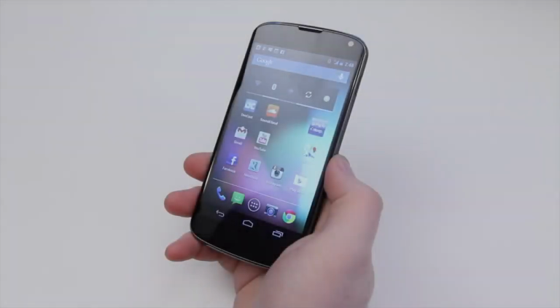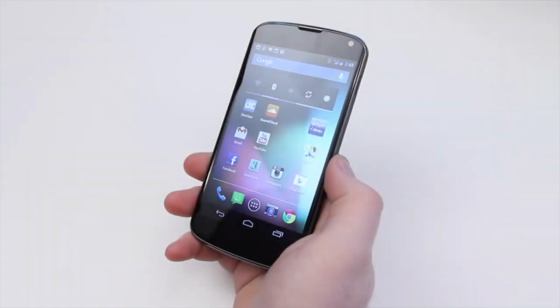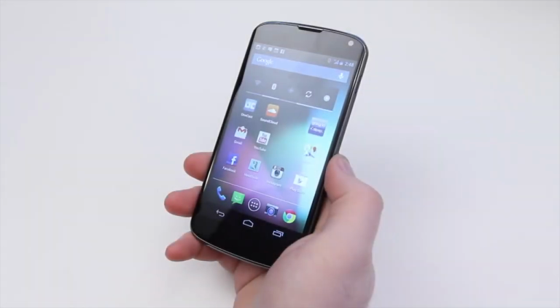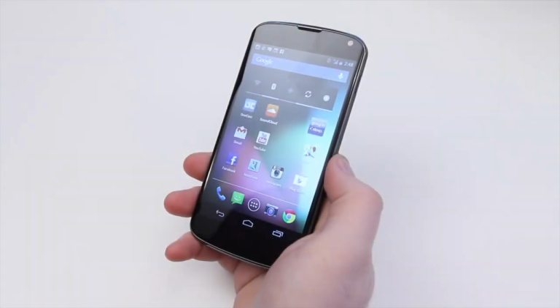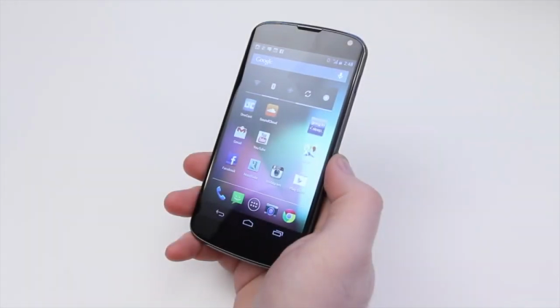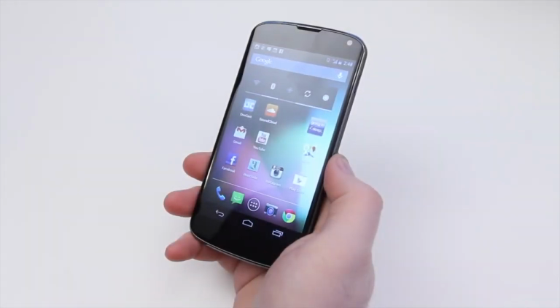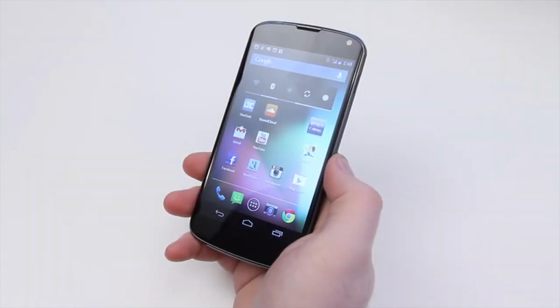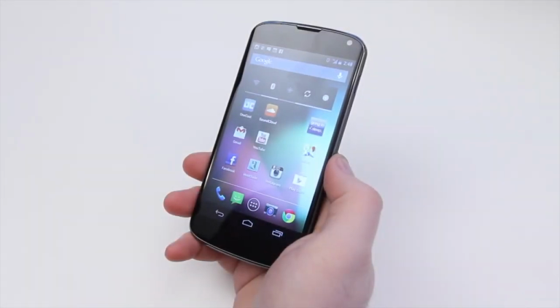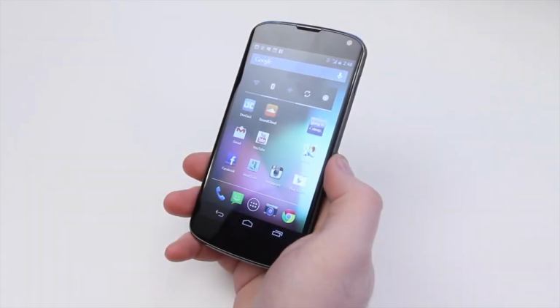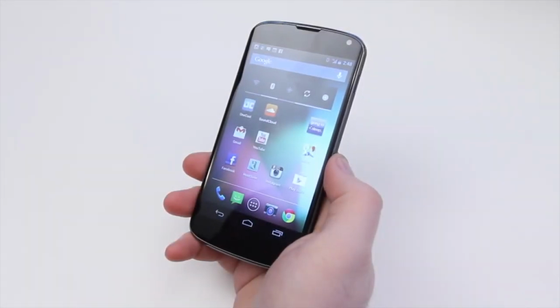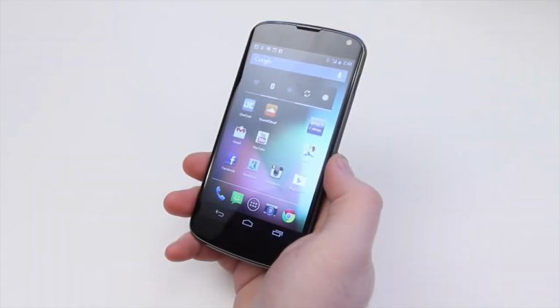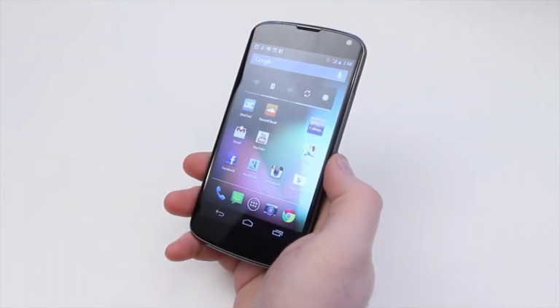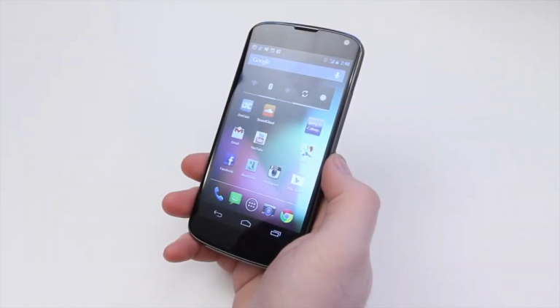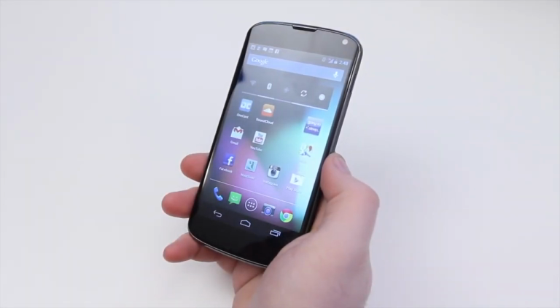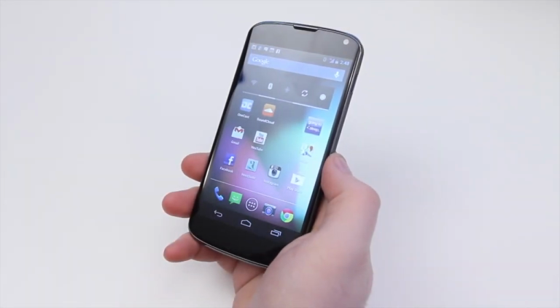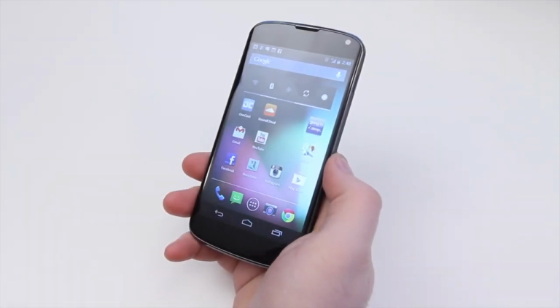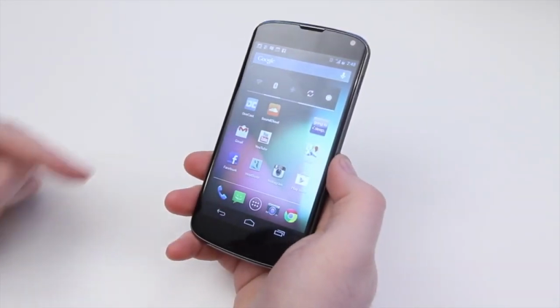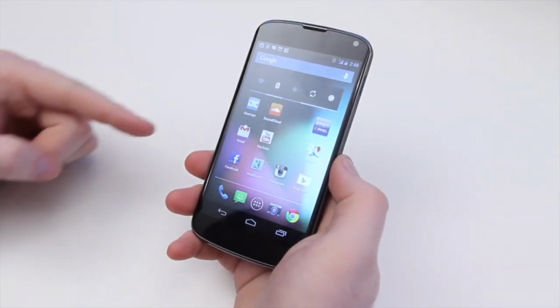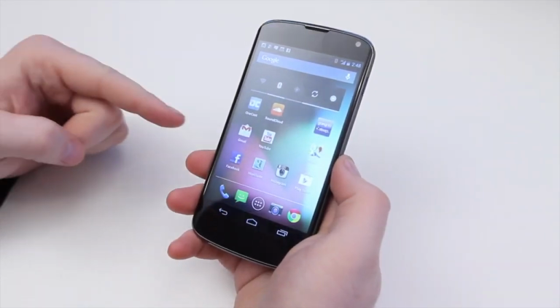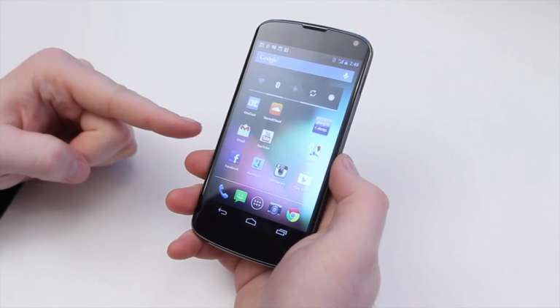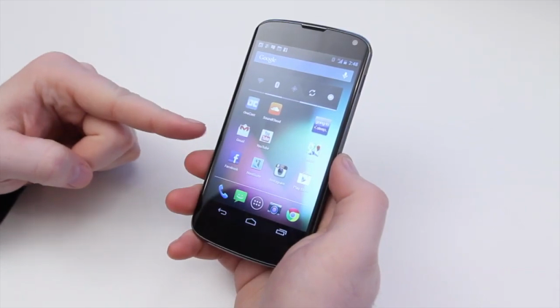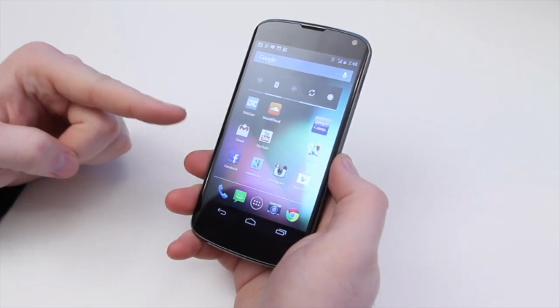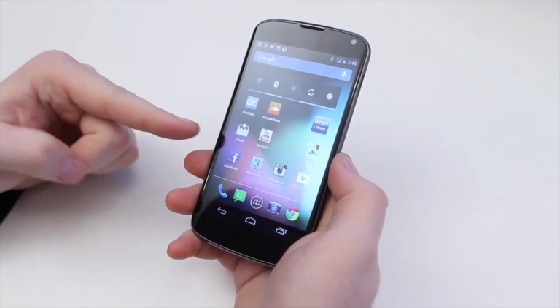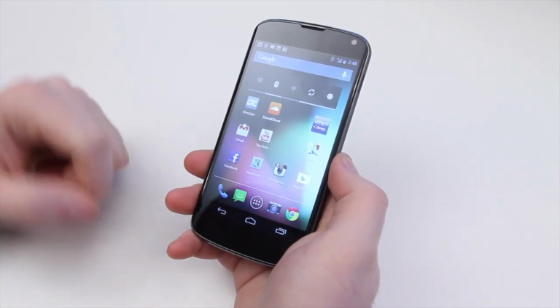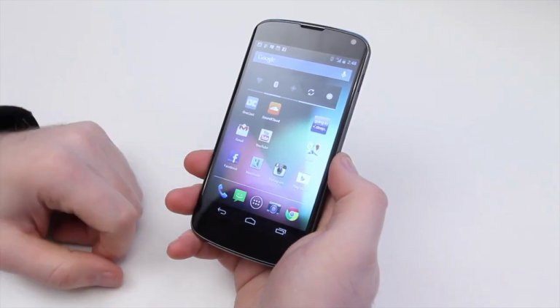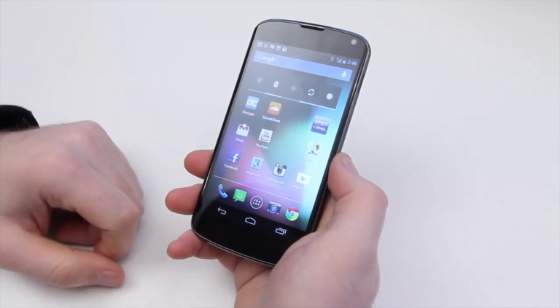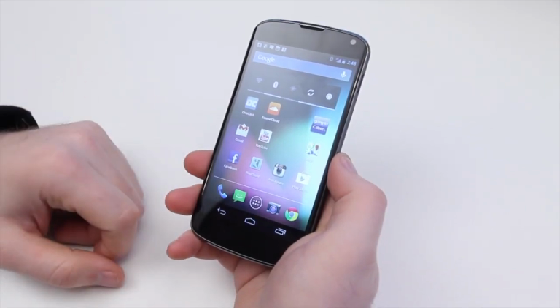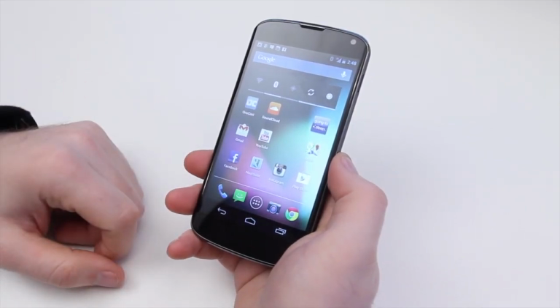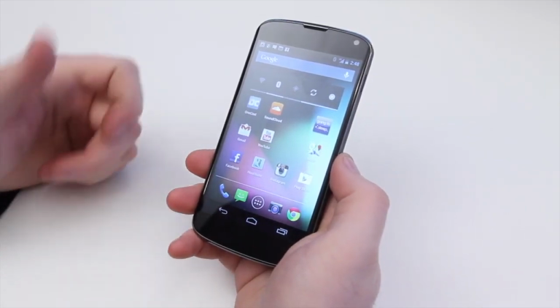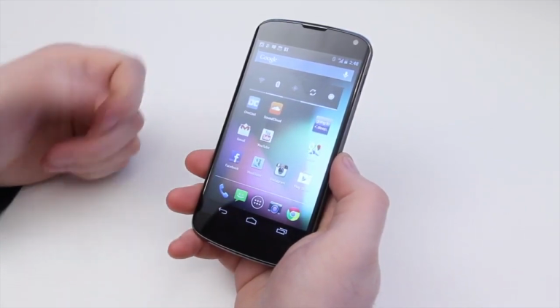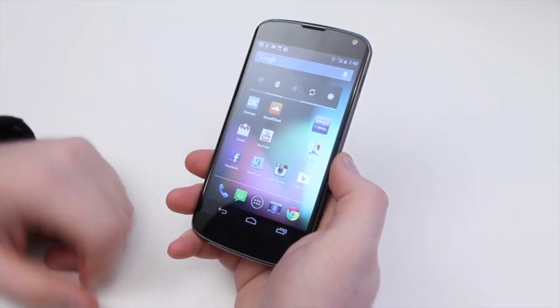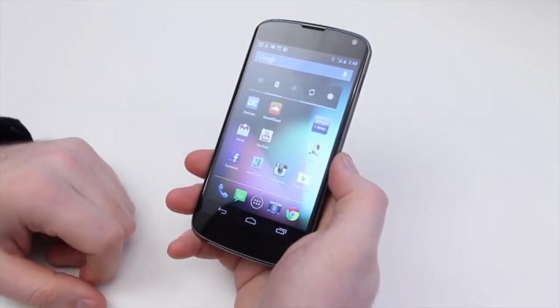What's up guys? Lou here and I've got a quick update for you regarding this device, the Nexus 4, which I've been using and loving recently.